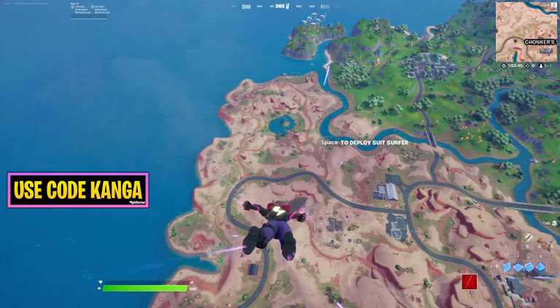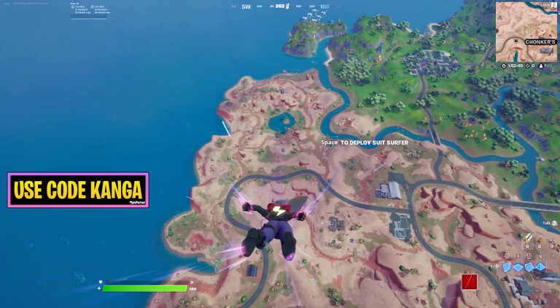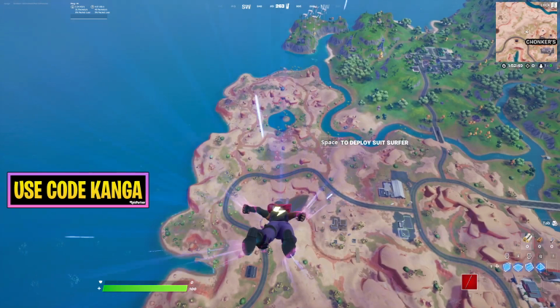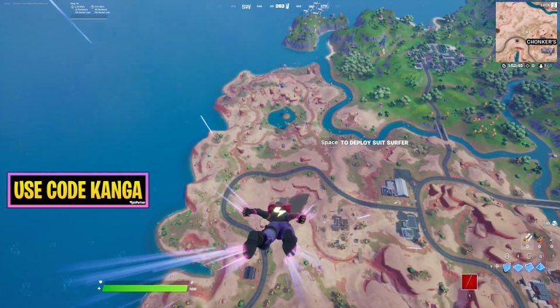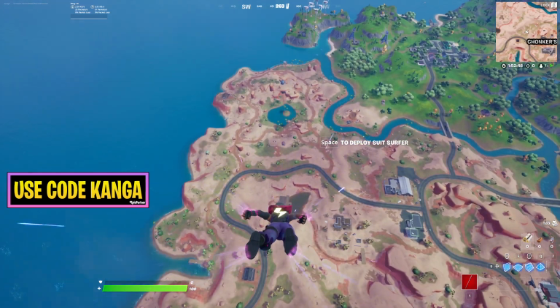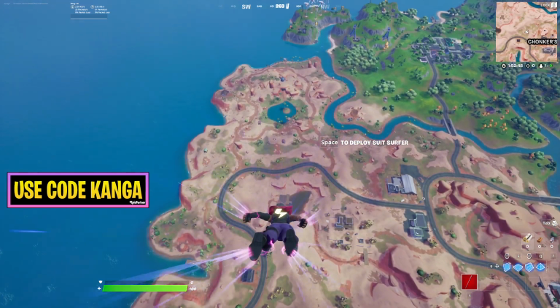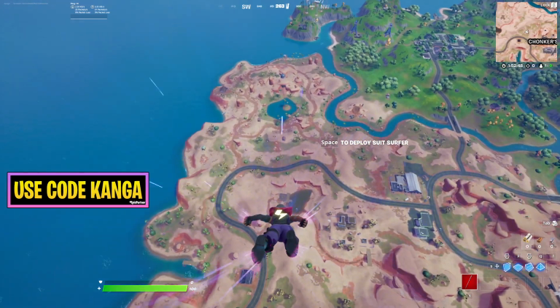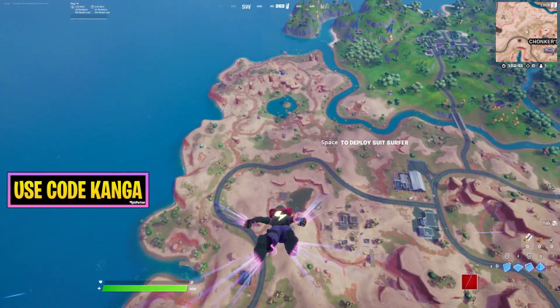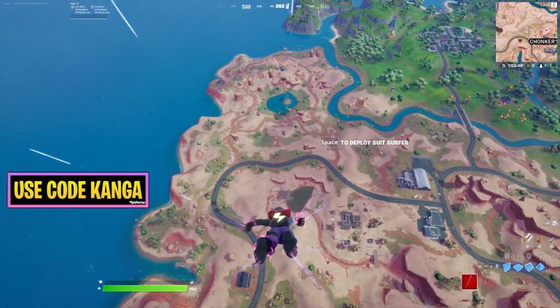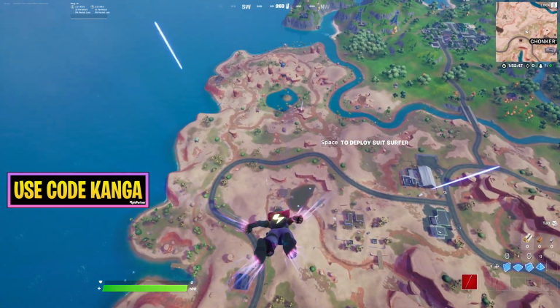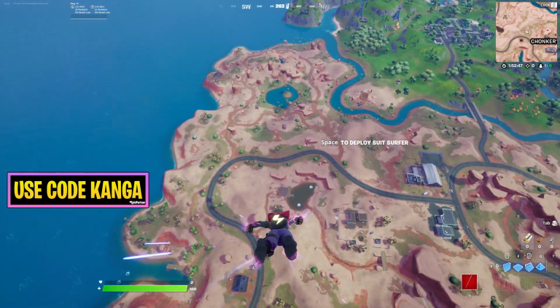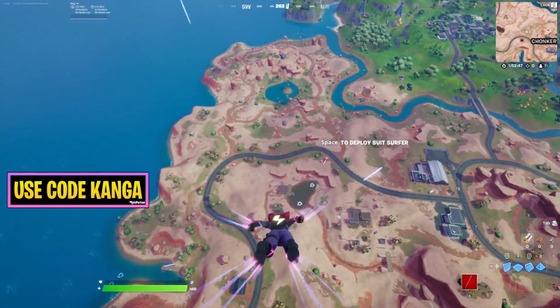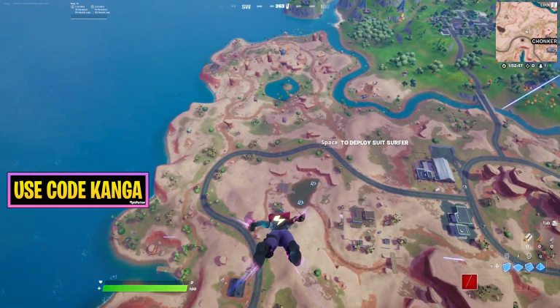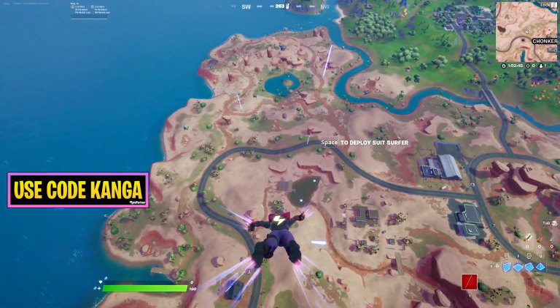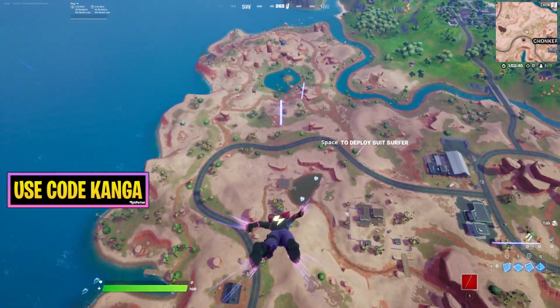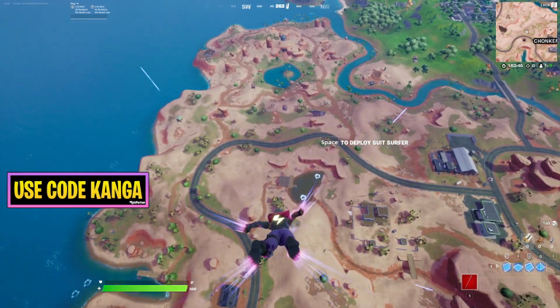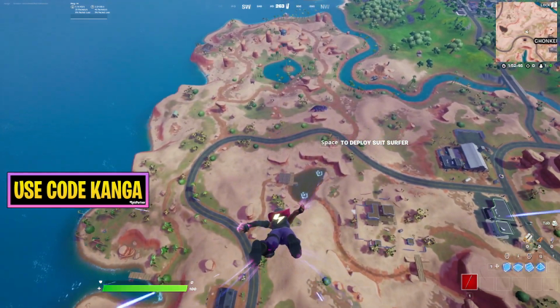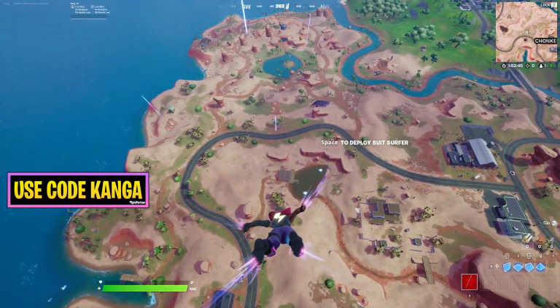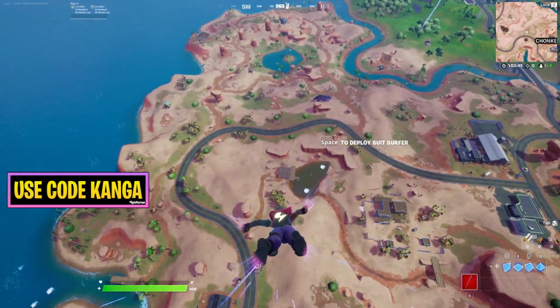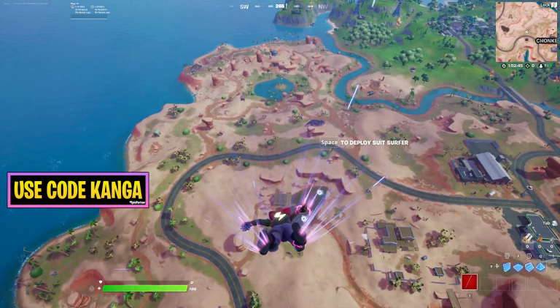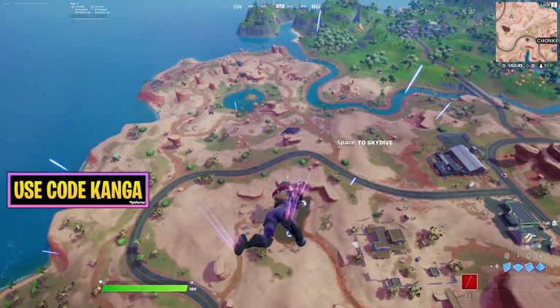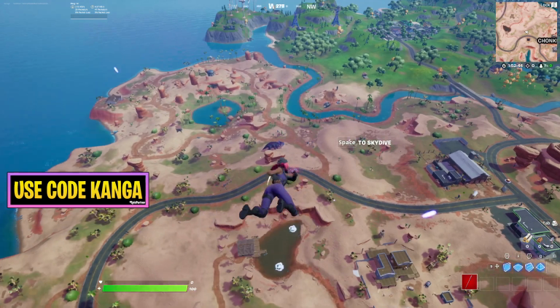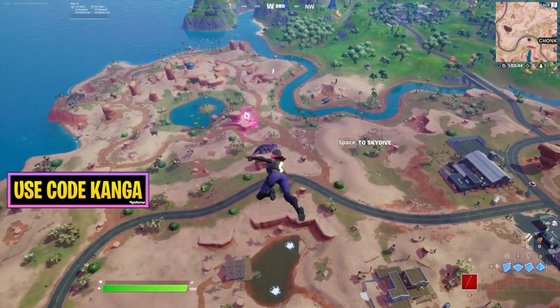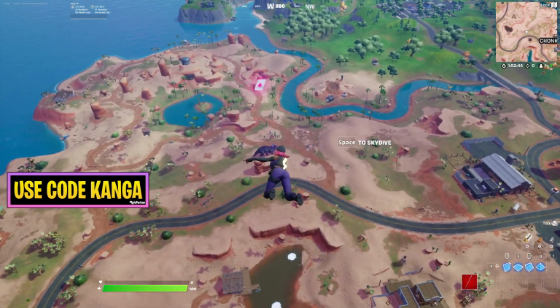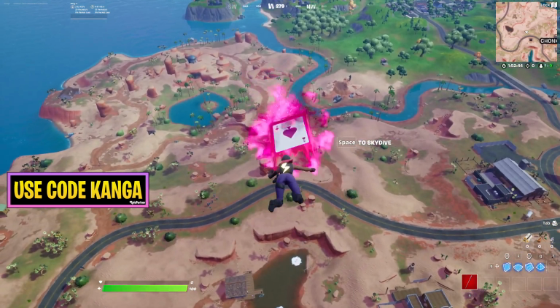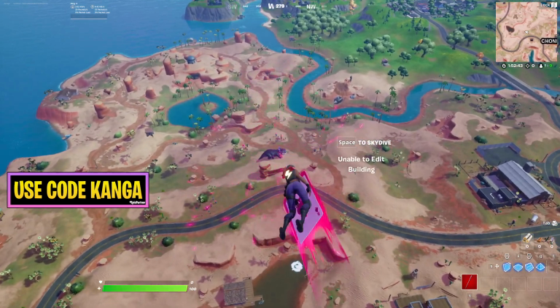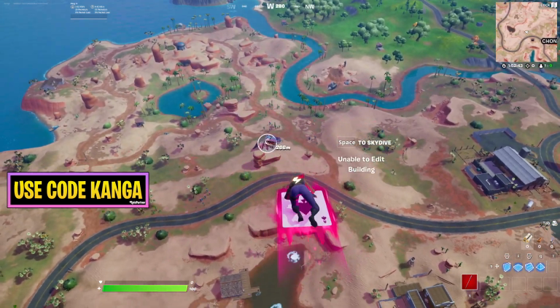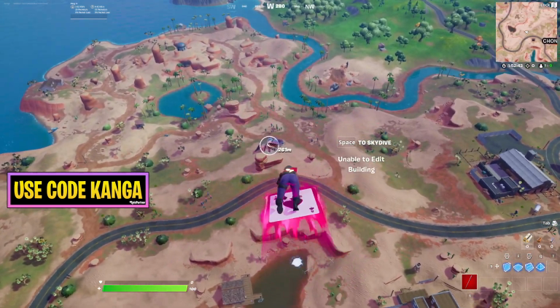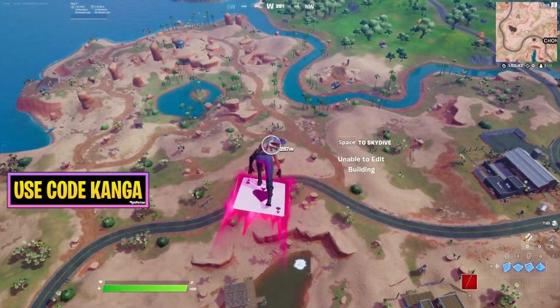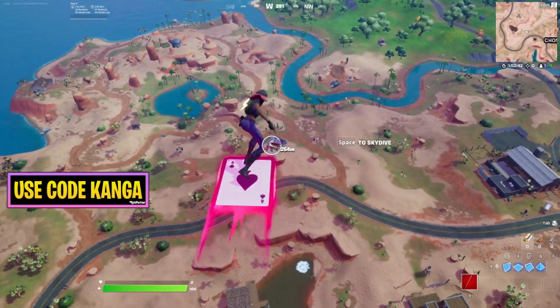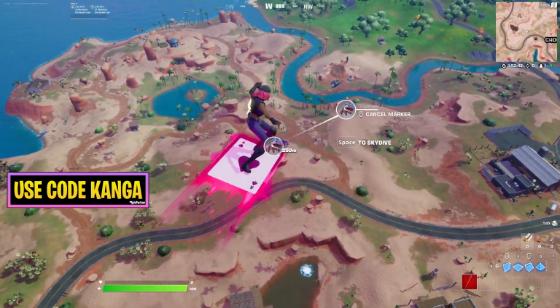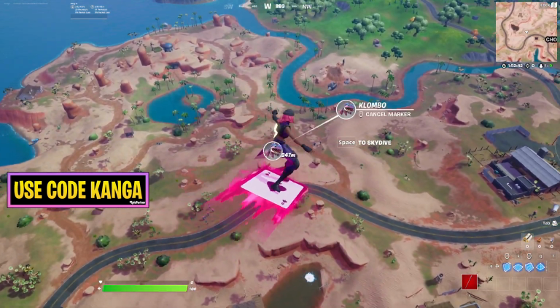One of the Week 14 Fortnite Challenges is going to be to dance on top of Clombo. Clombo is a new type of wildlife in Chapter 3.